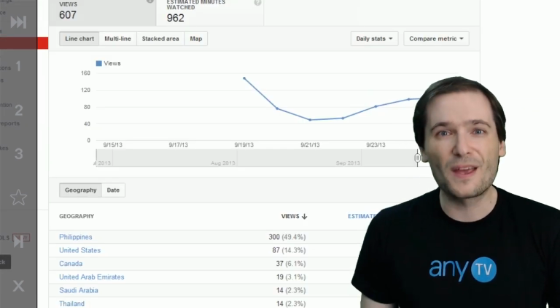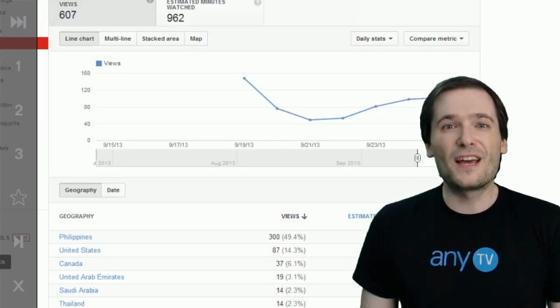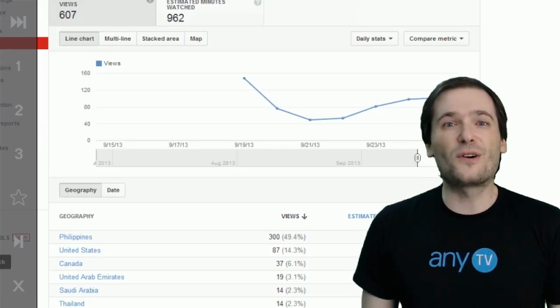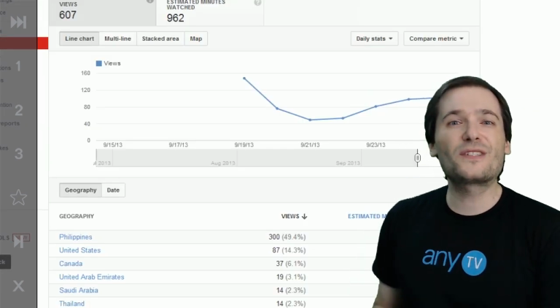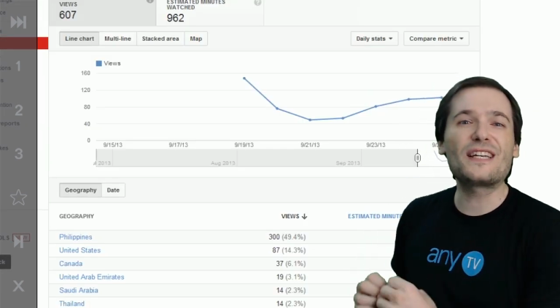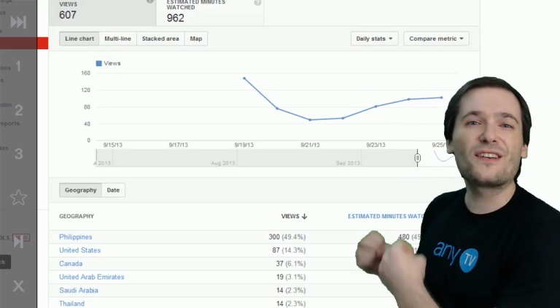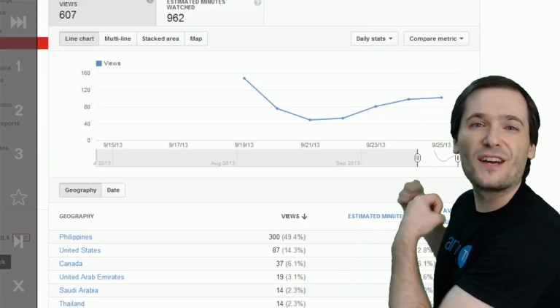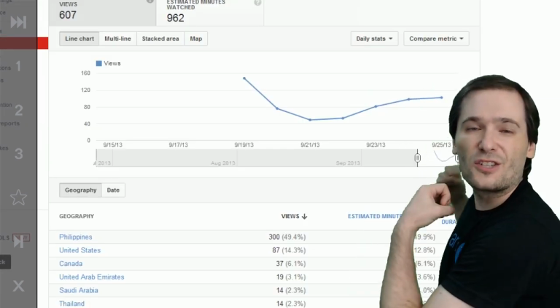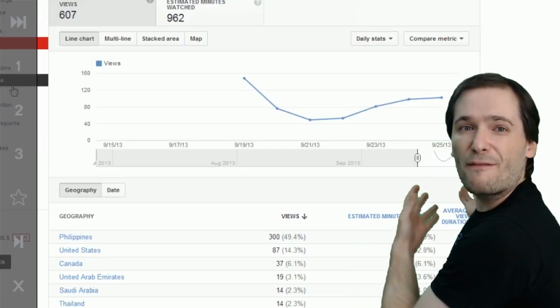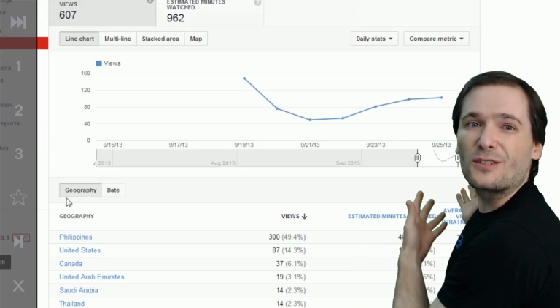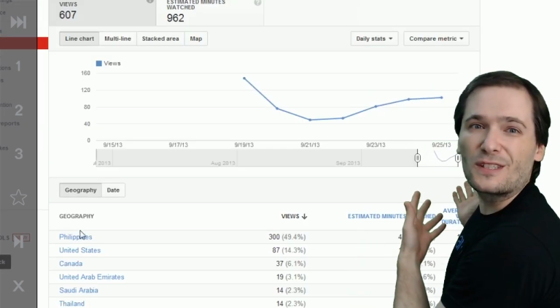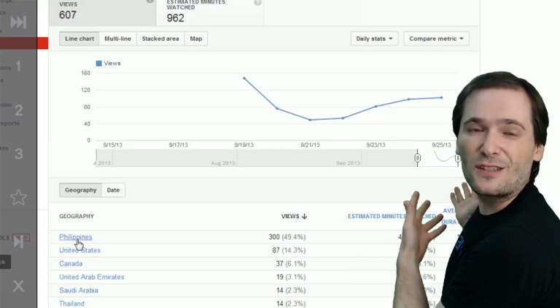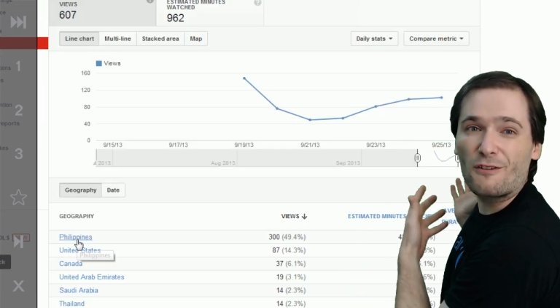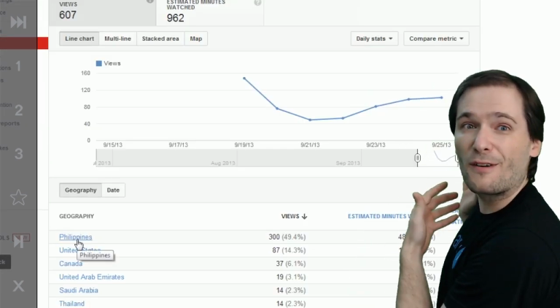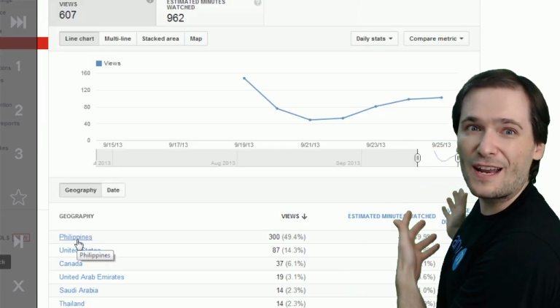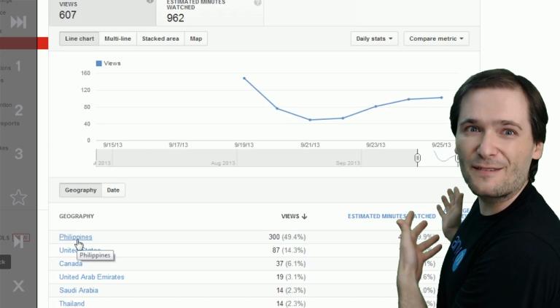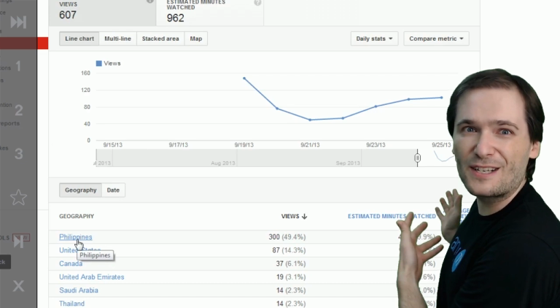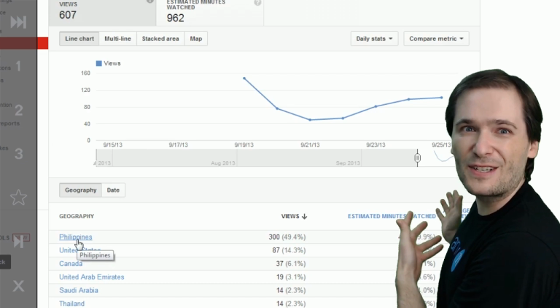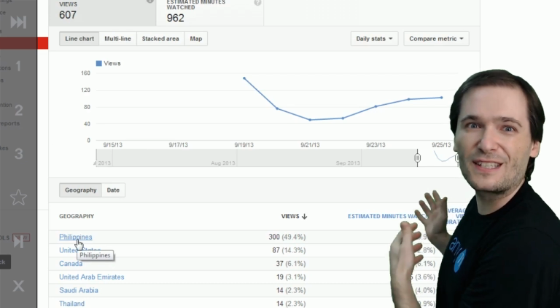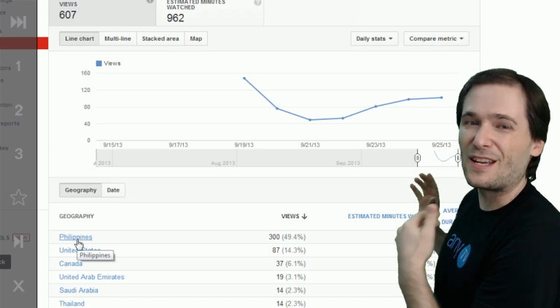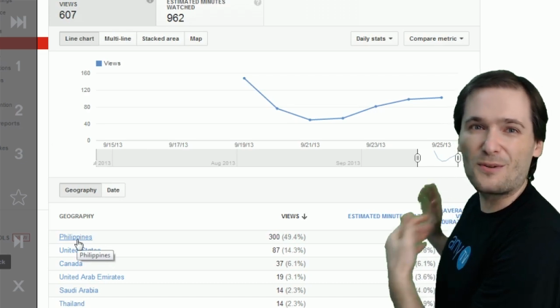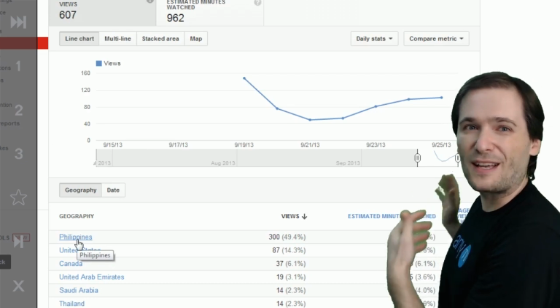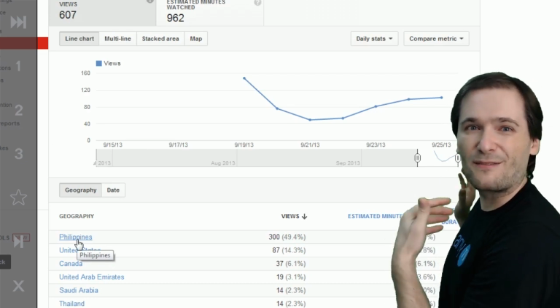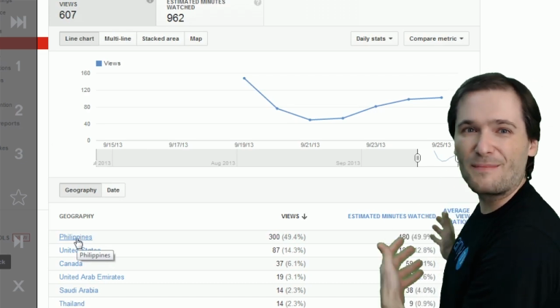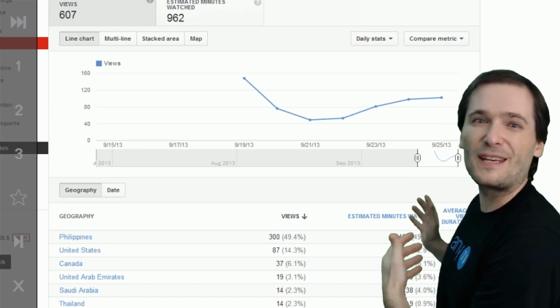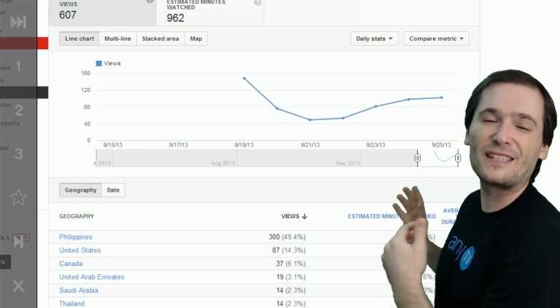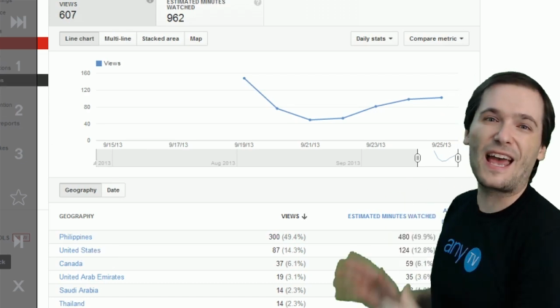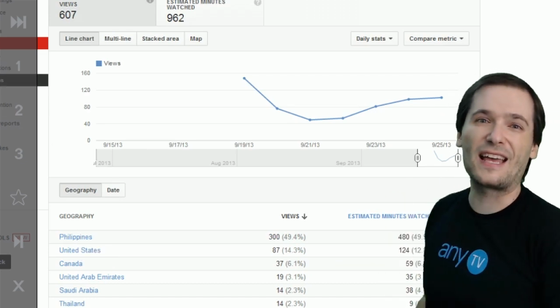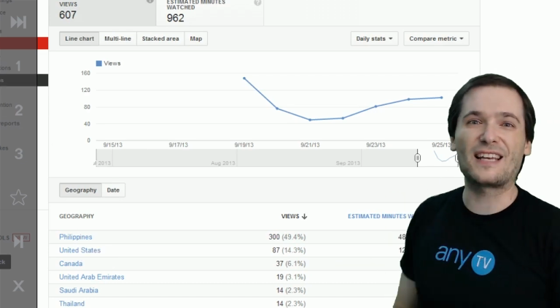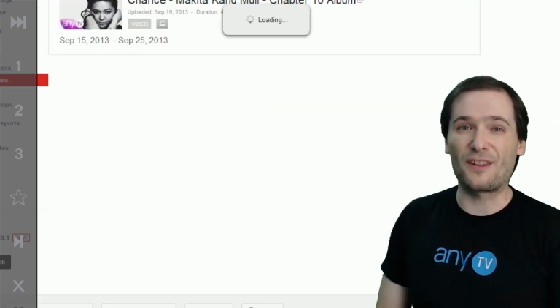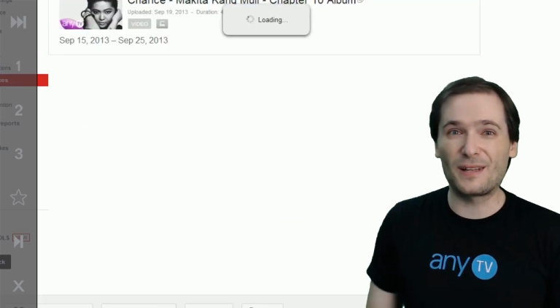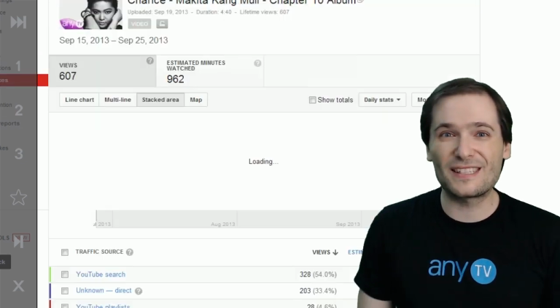You'll also see that the traffic sources come from a variety of countries — the US, Philippines, and other places.